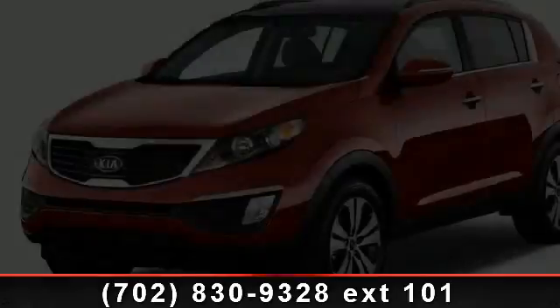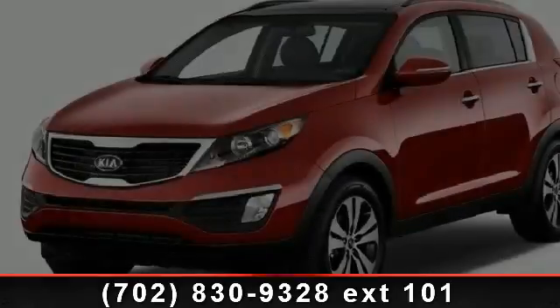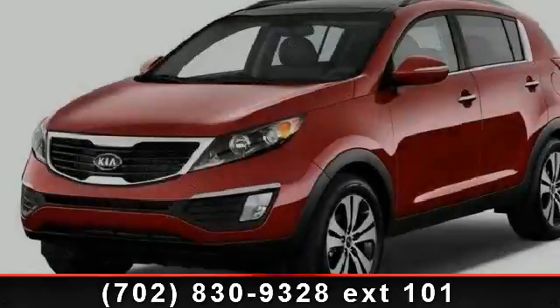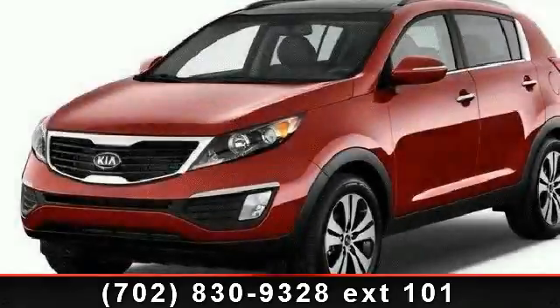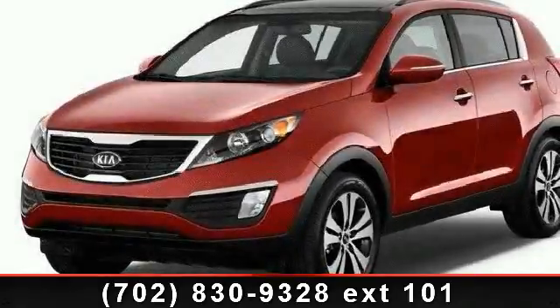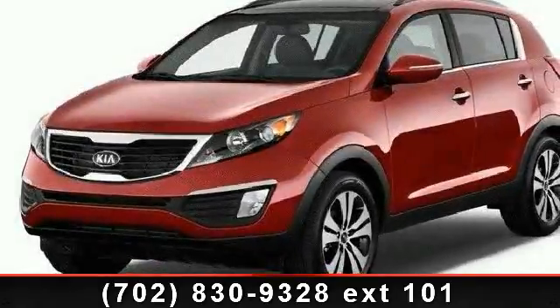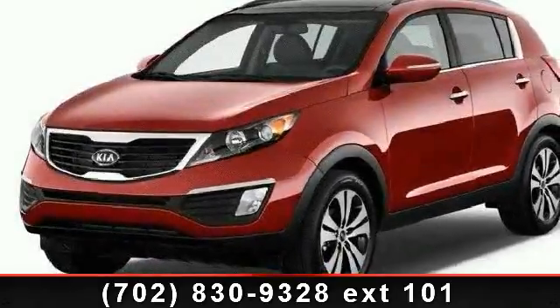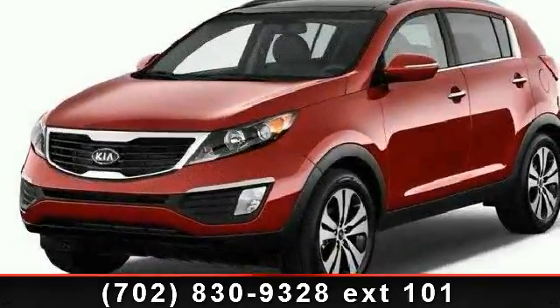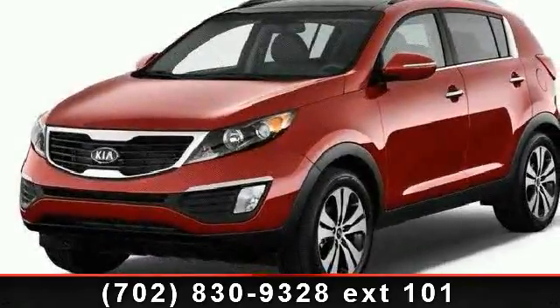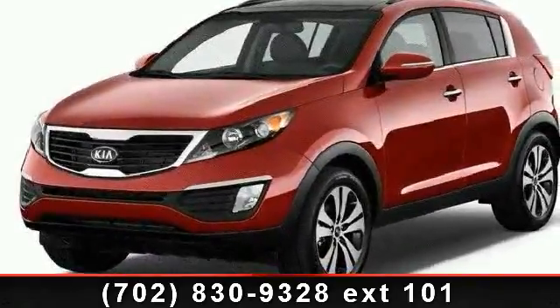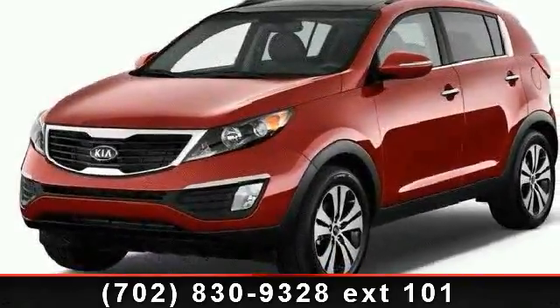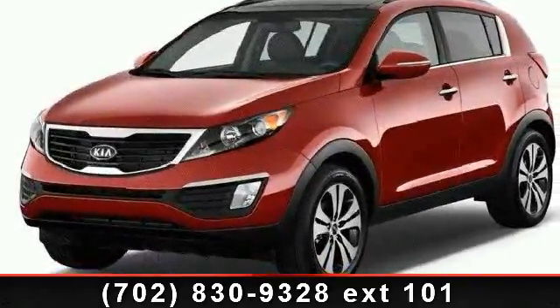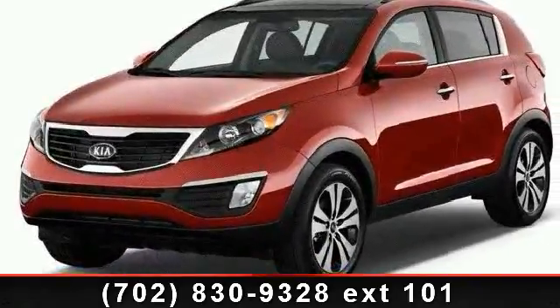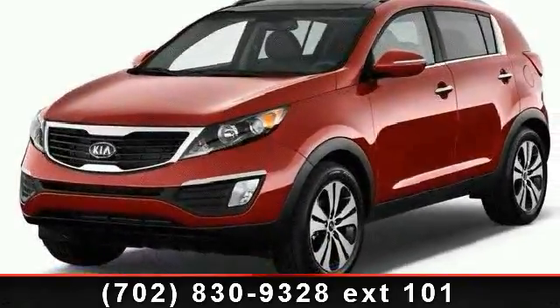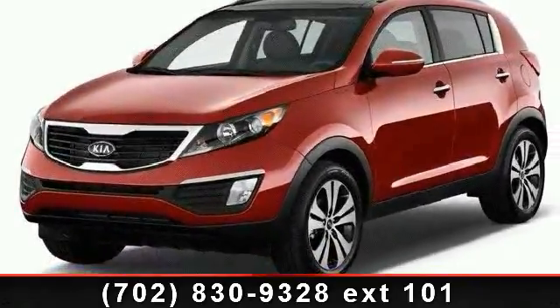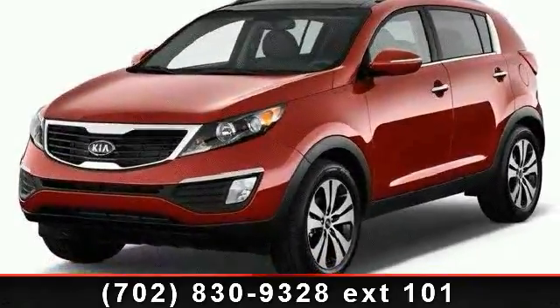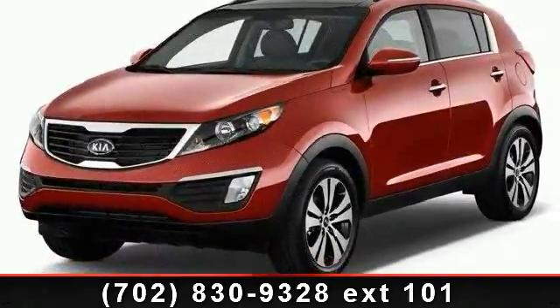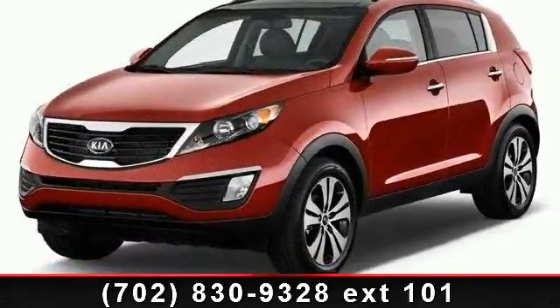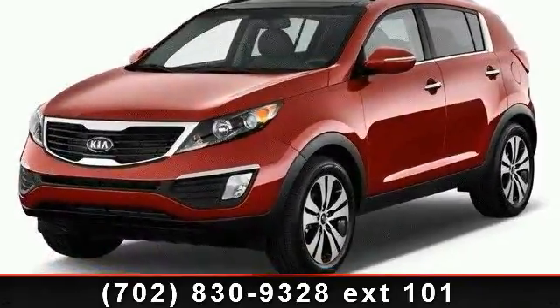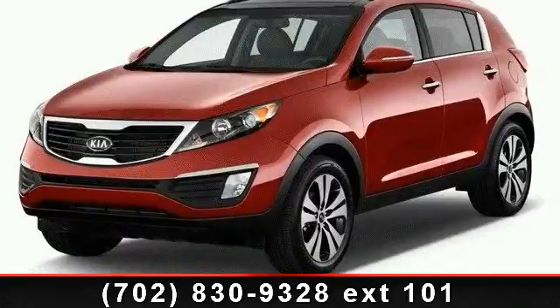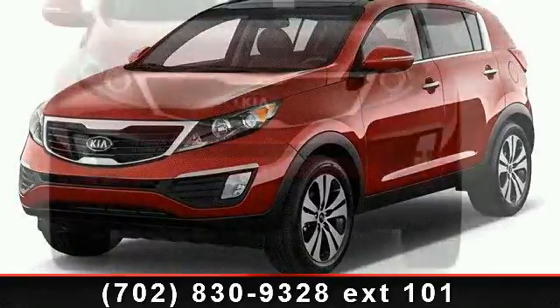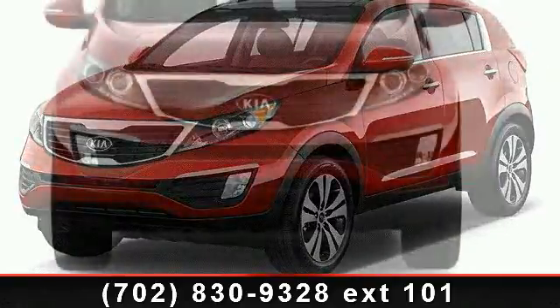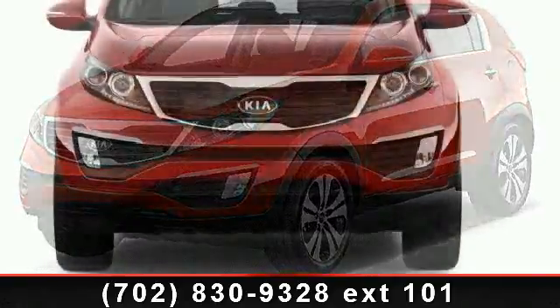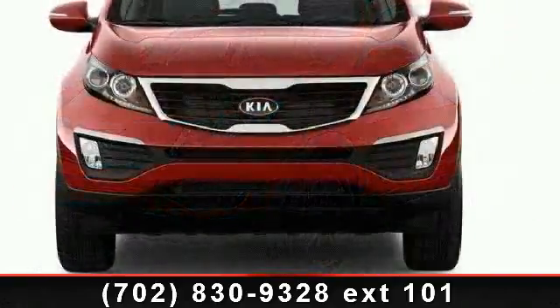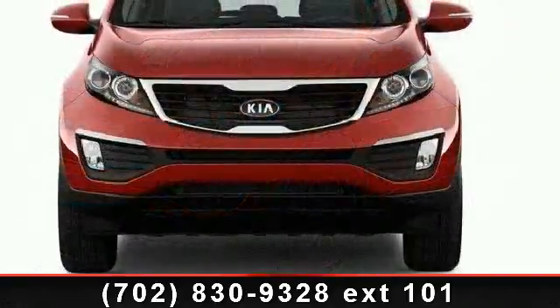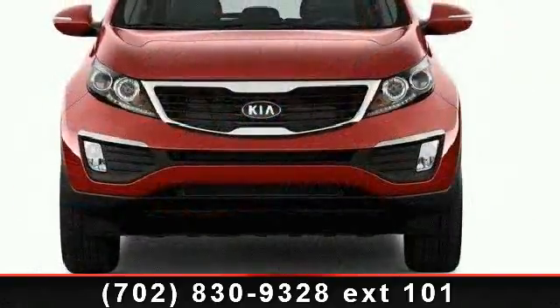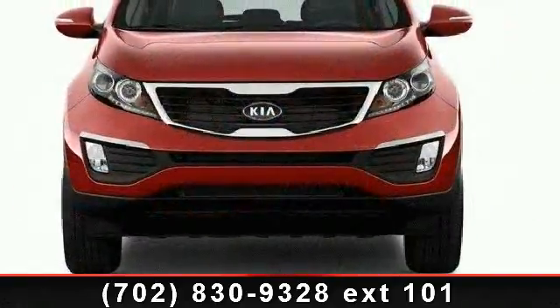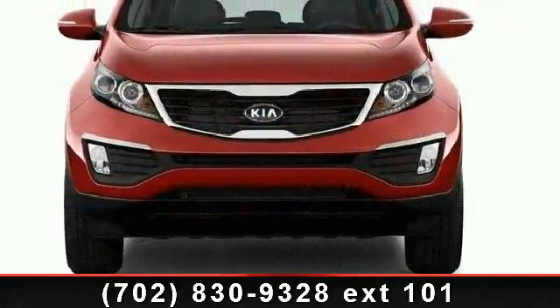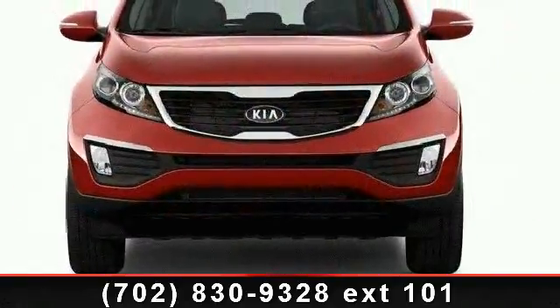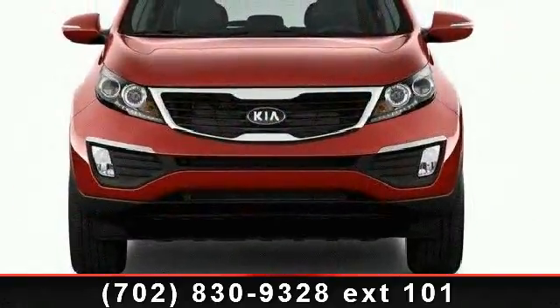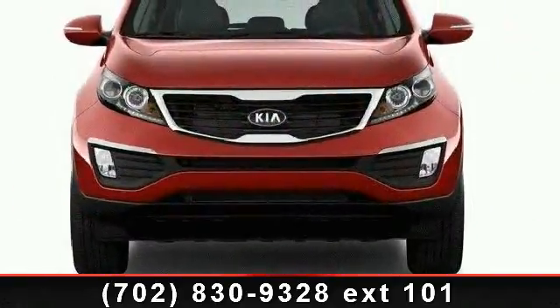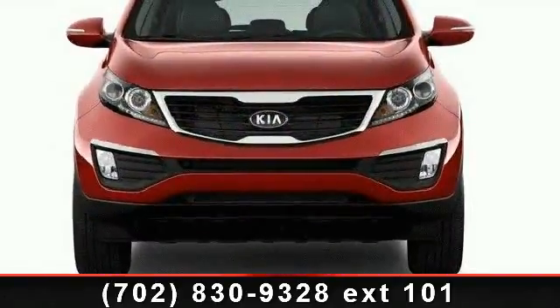Arrive in style with this 2013 Kia Sportage LX. If you are looking for an automobile with great features, look no further.